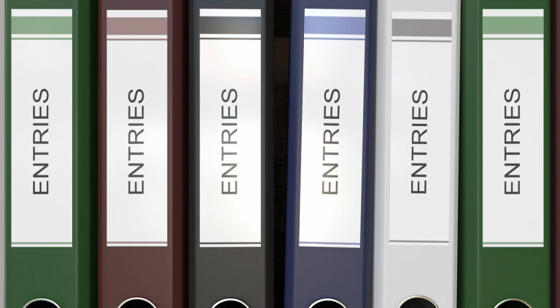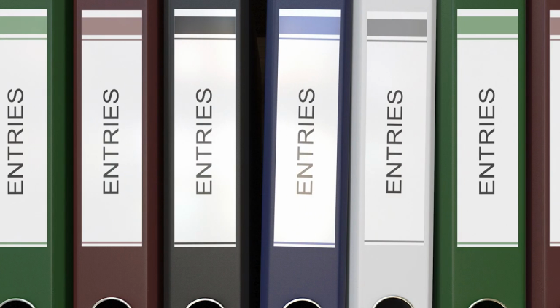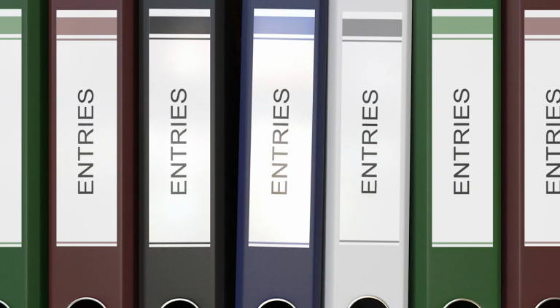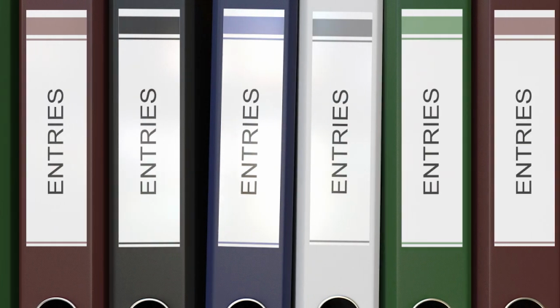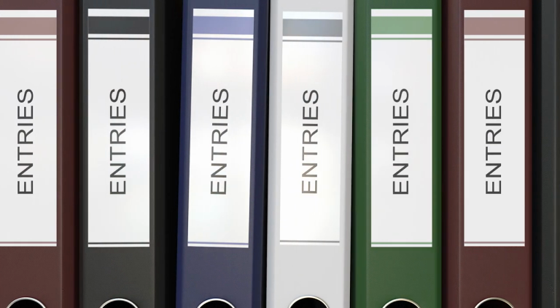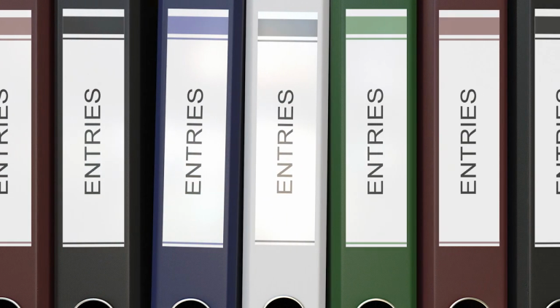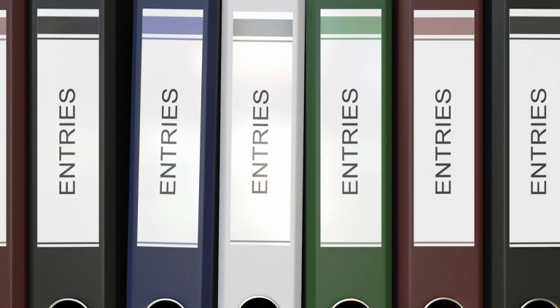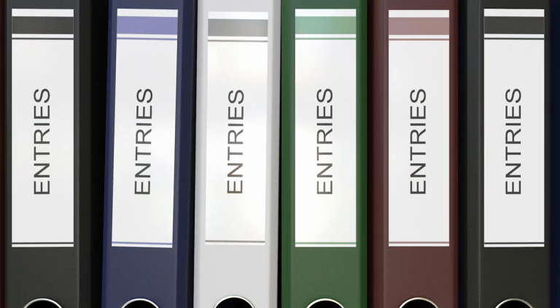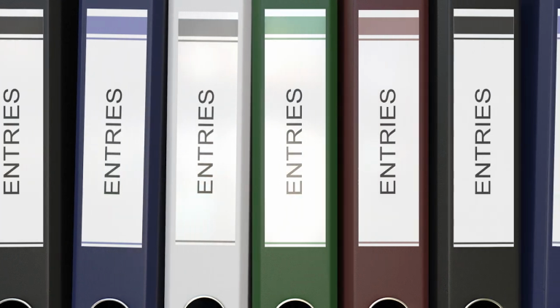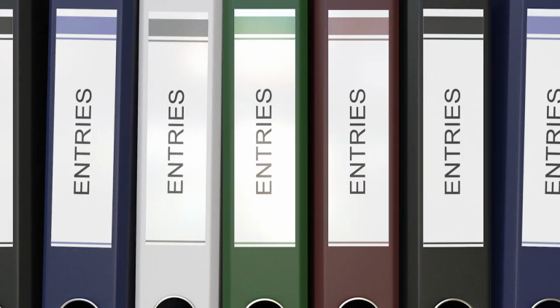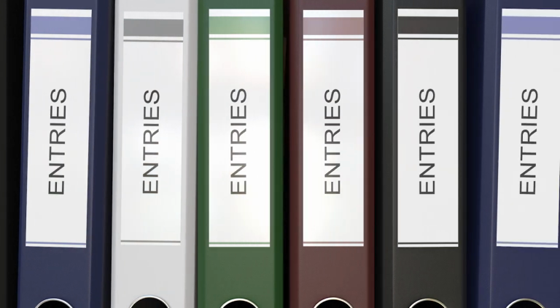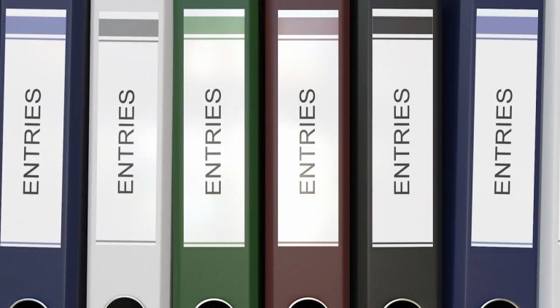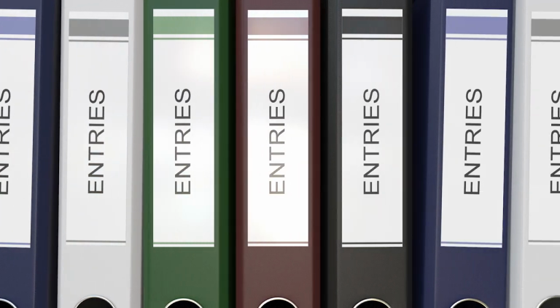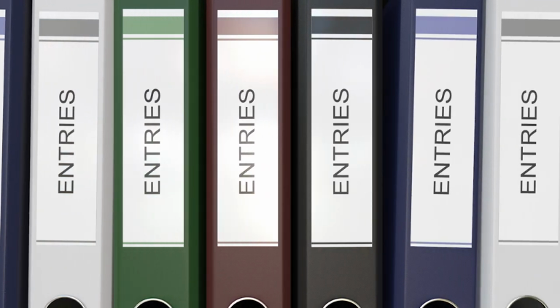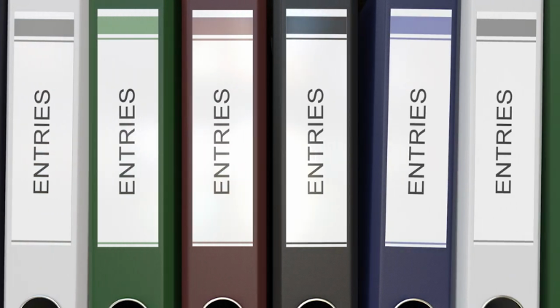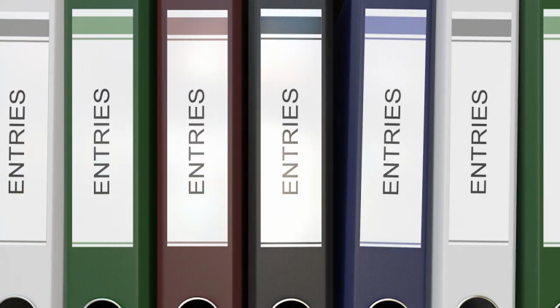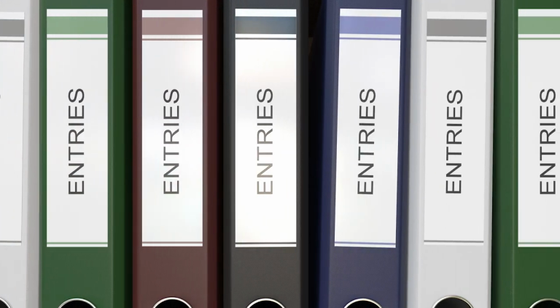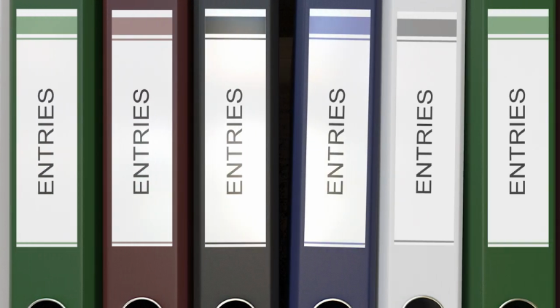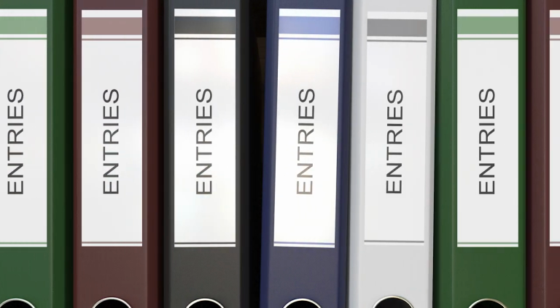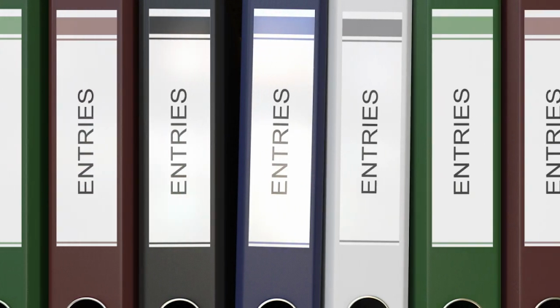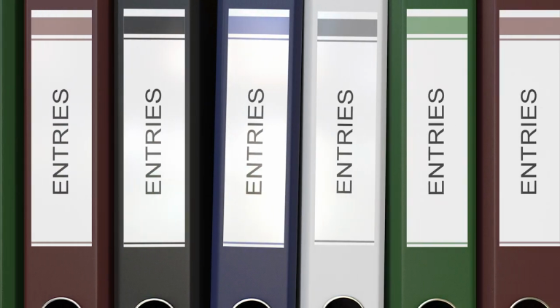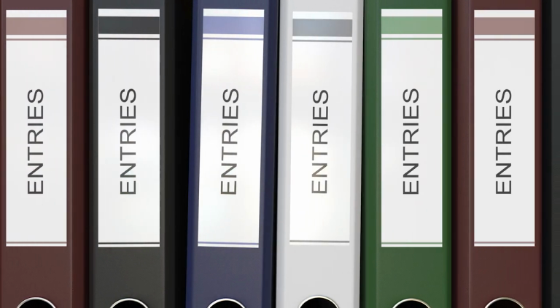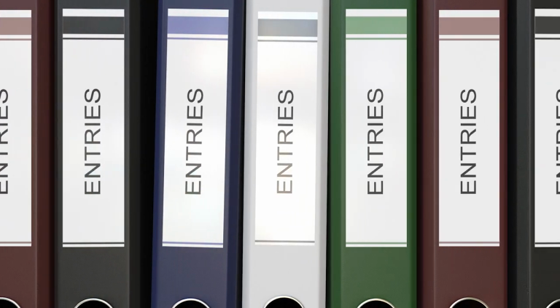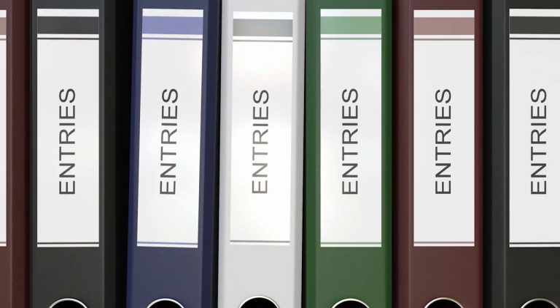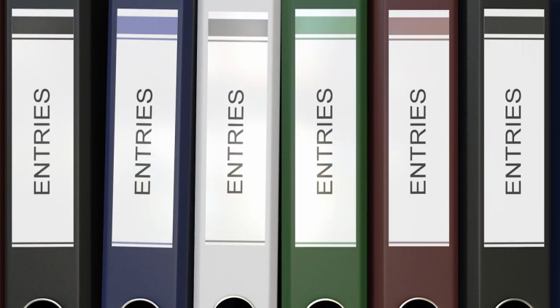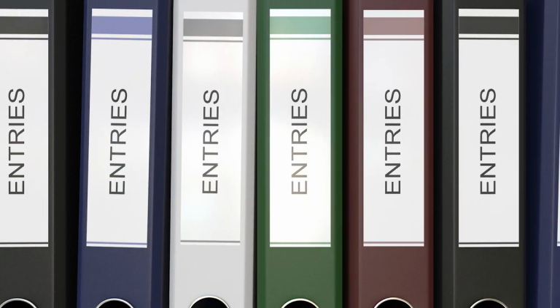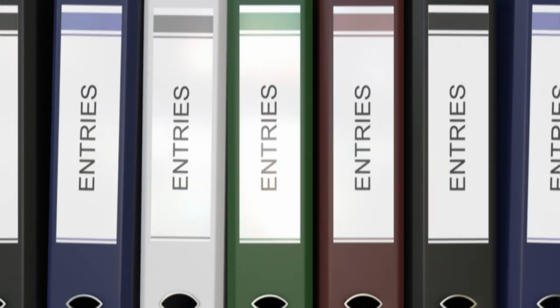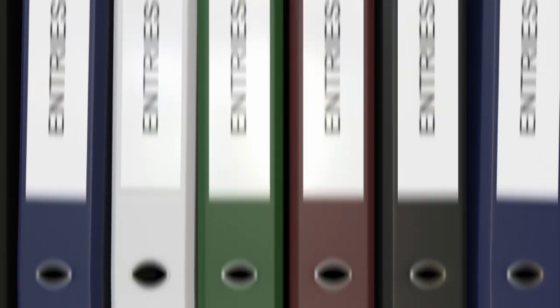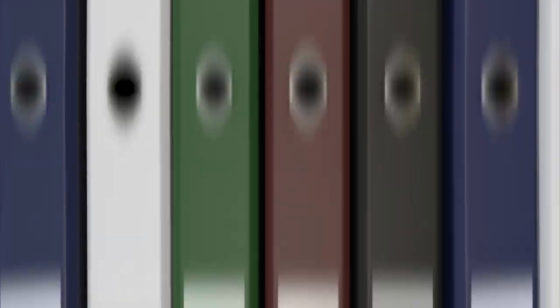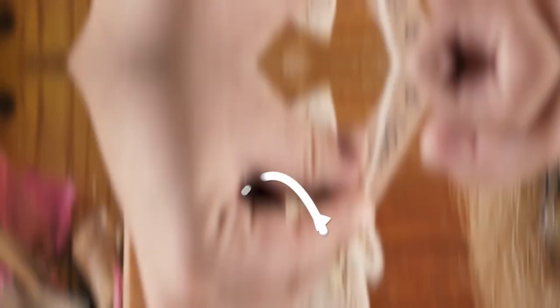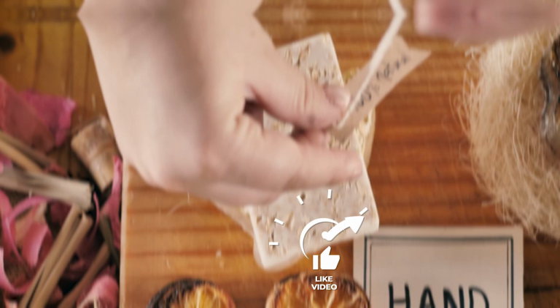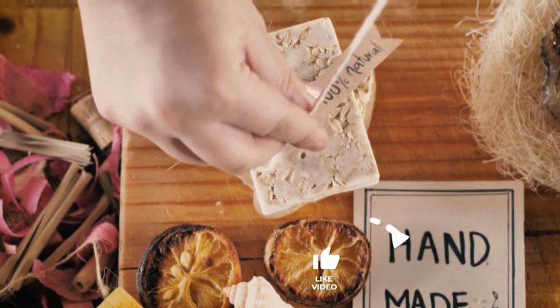Still haven't found the handheld label maker that meets your needs? Well, keep watching because we have more lined up for you.